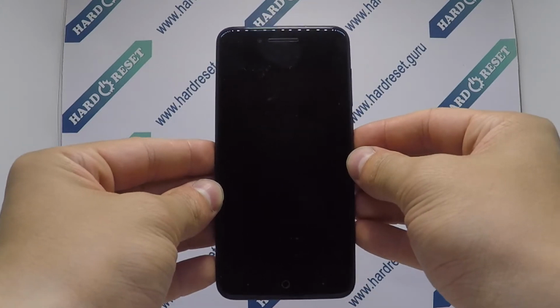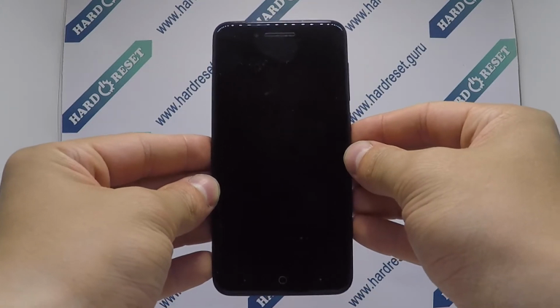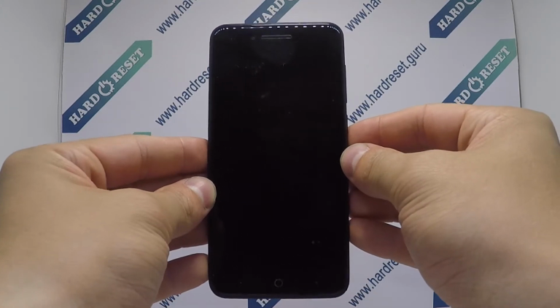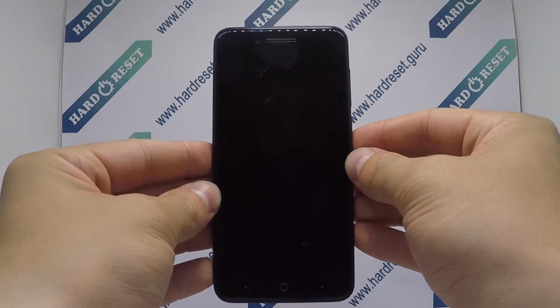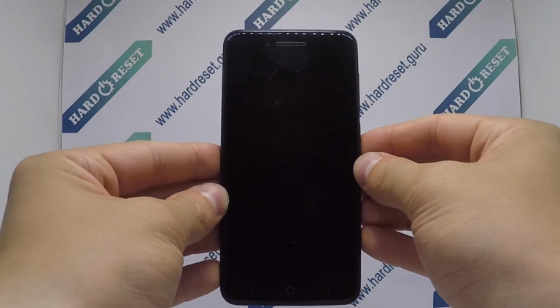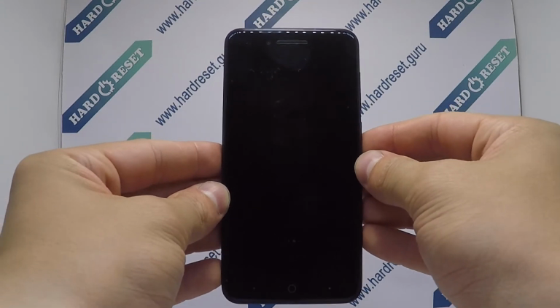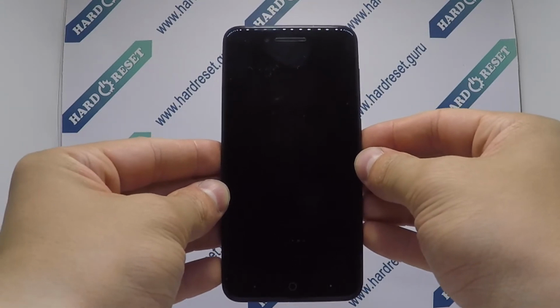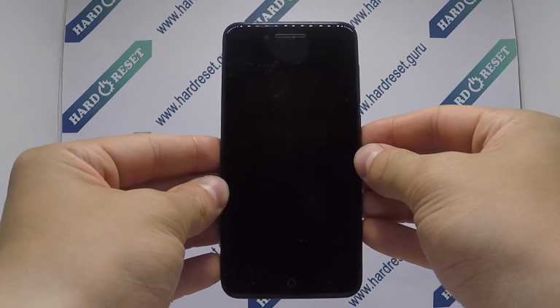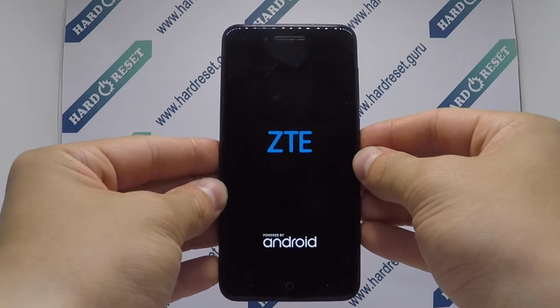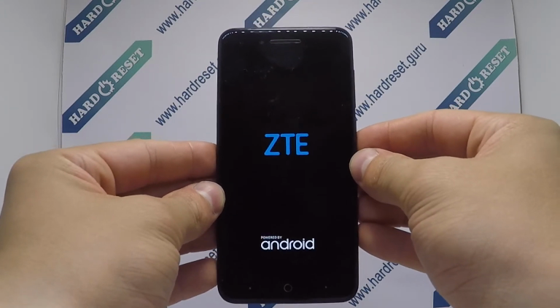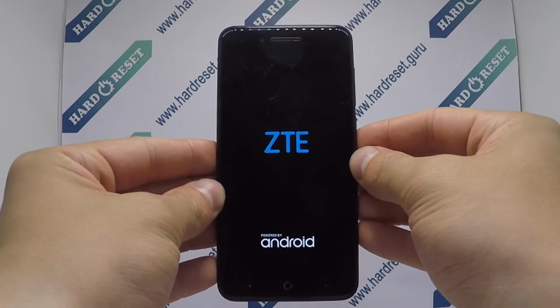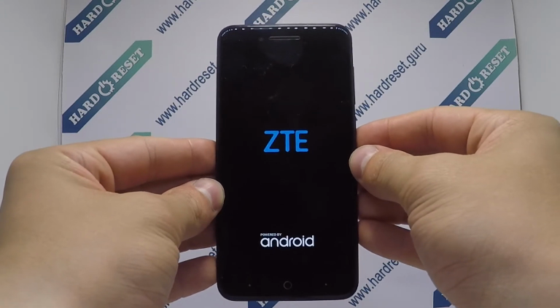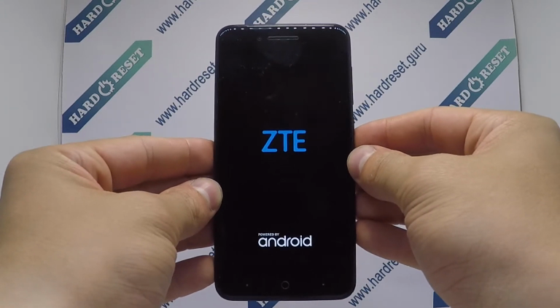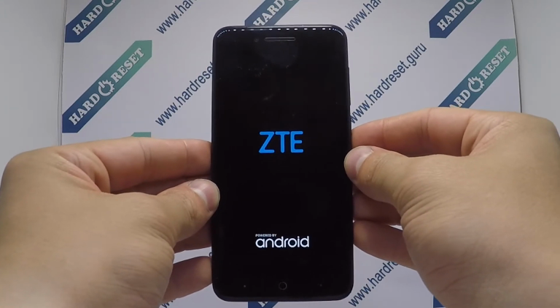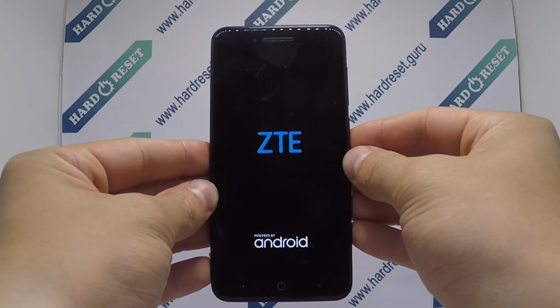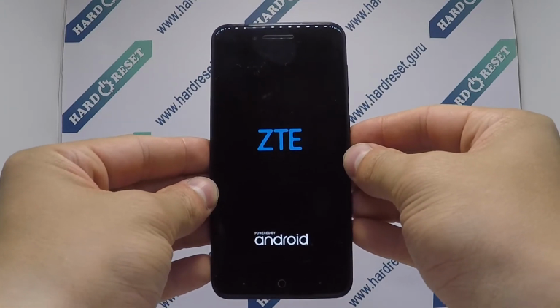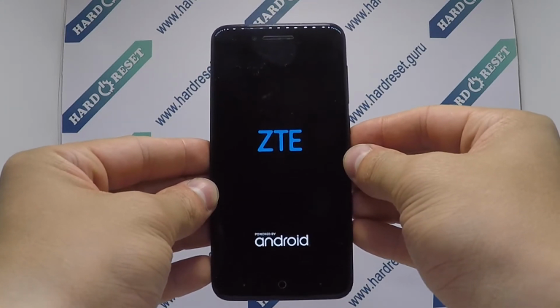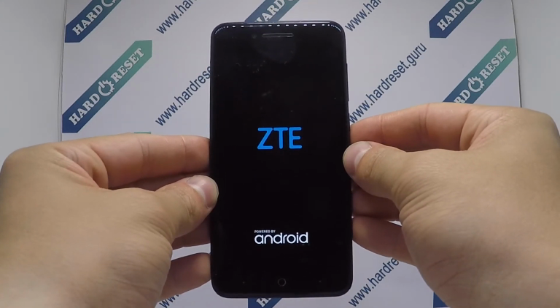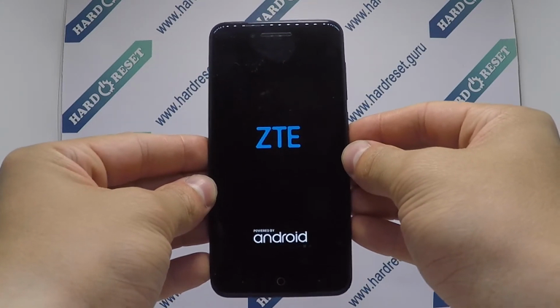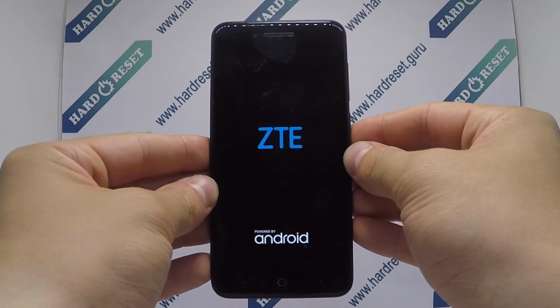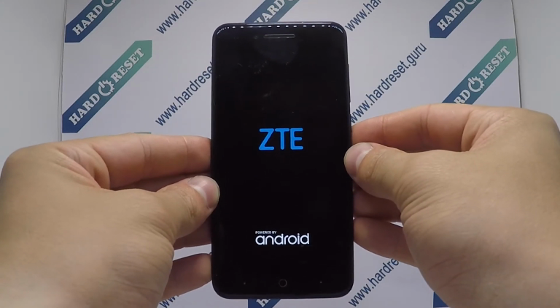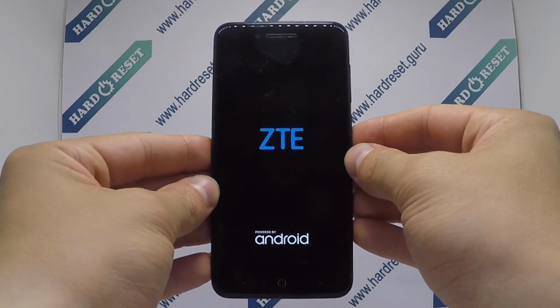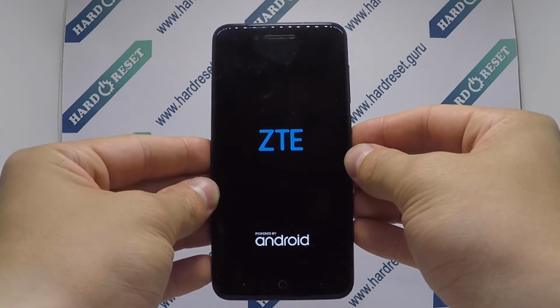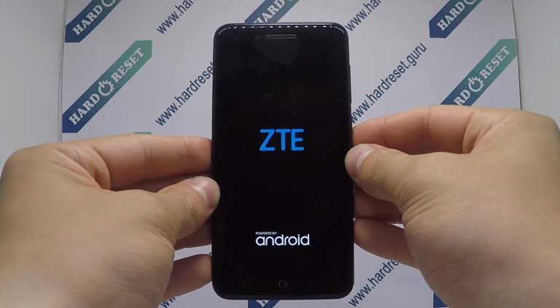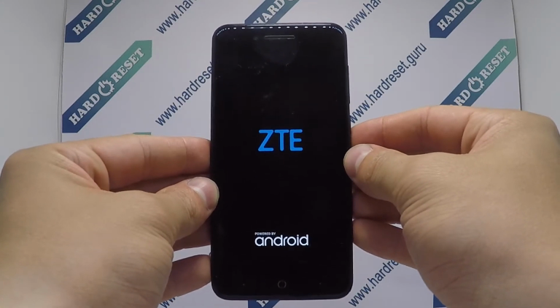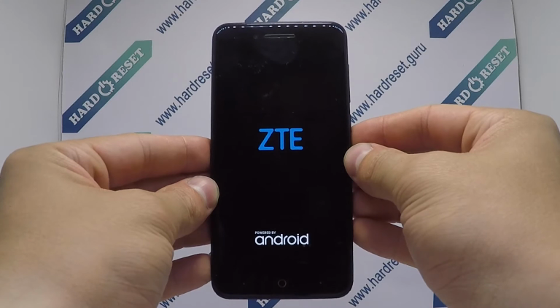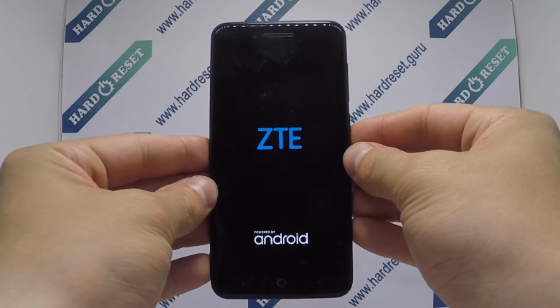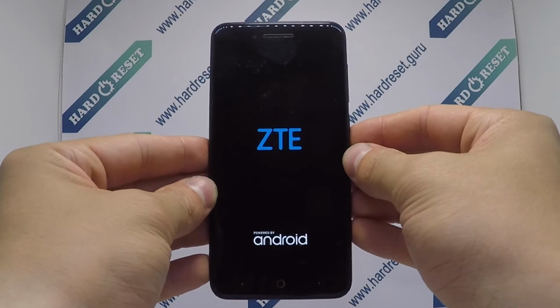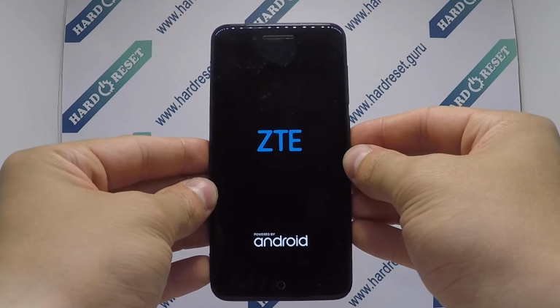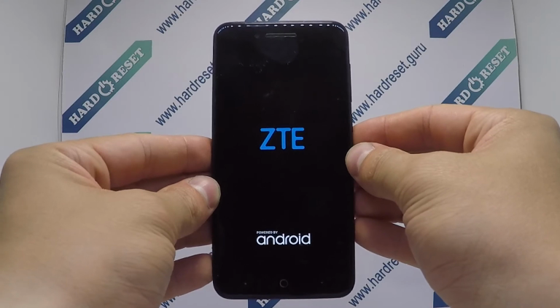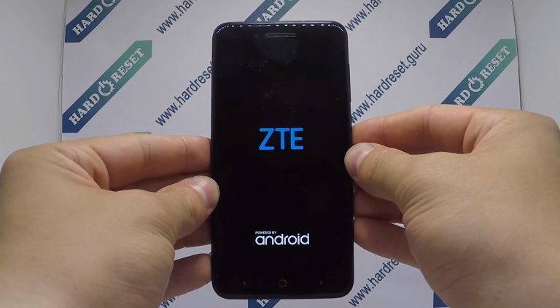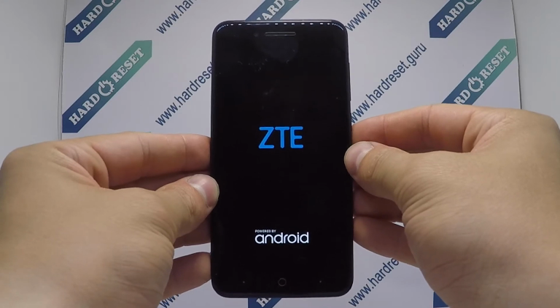Successfully, the hard reset is completed now. Subscribe to our YouTube channel and rate the video. See you next time.